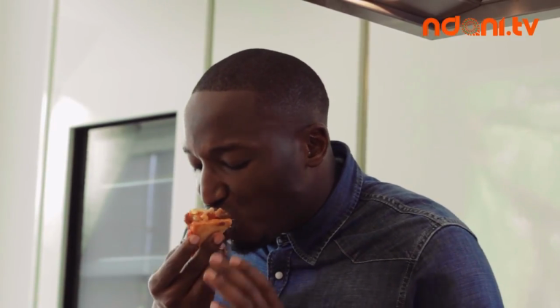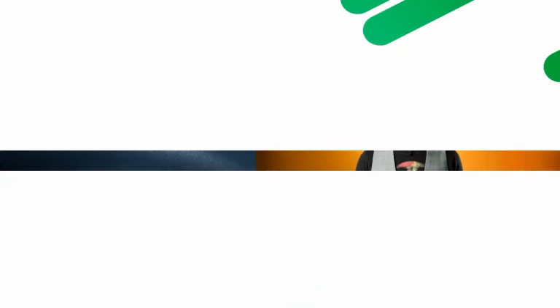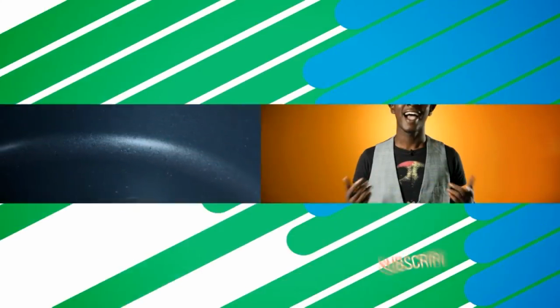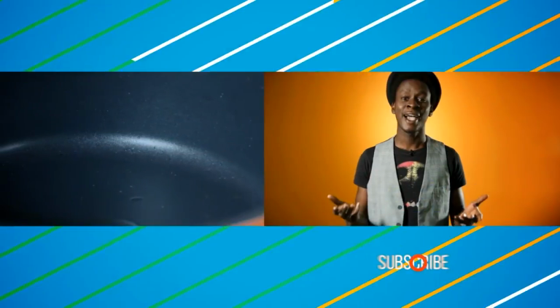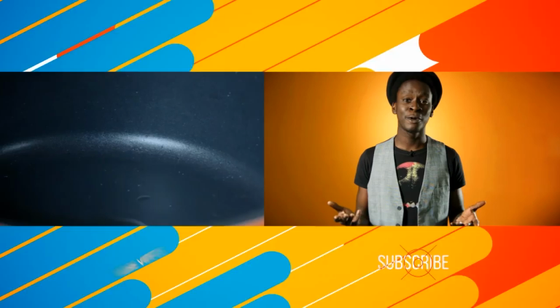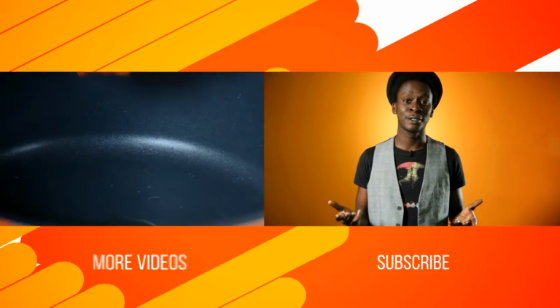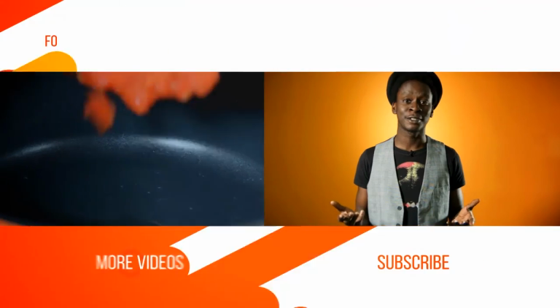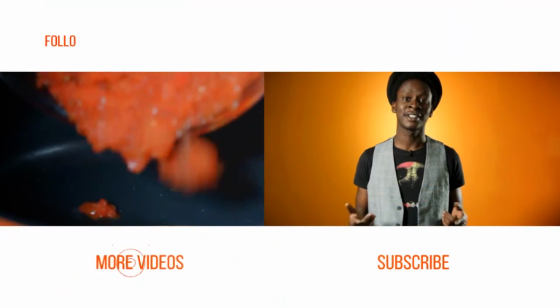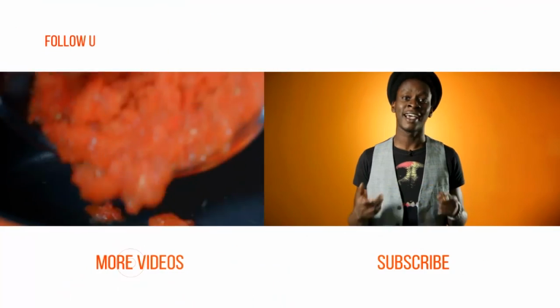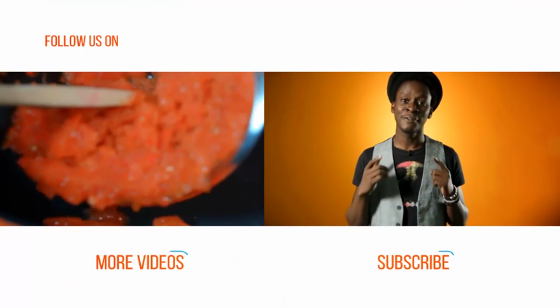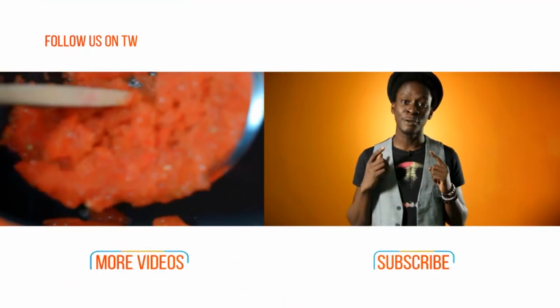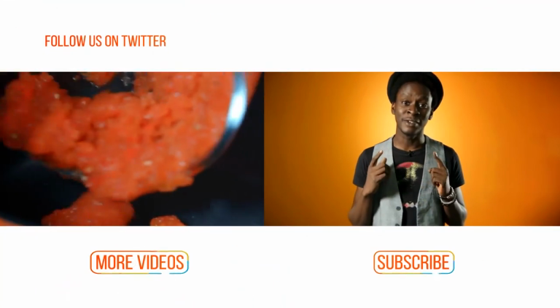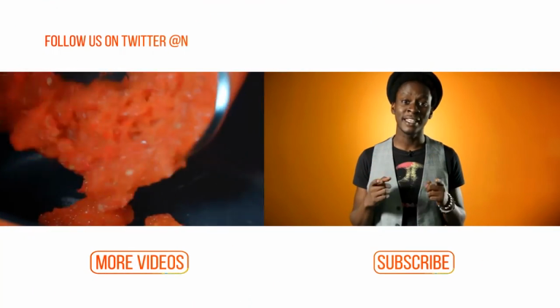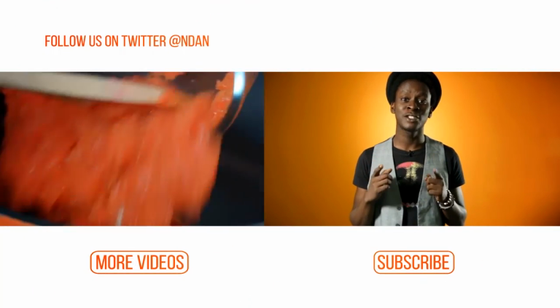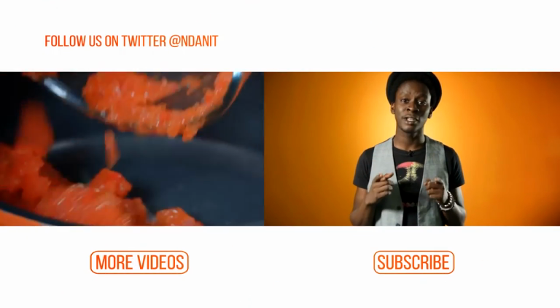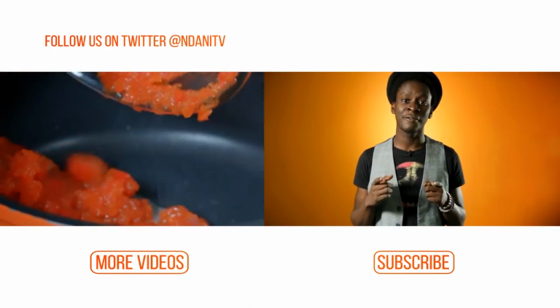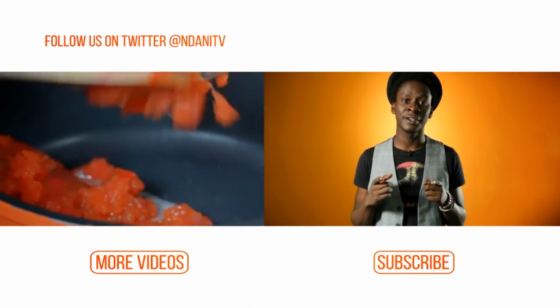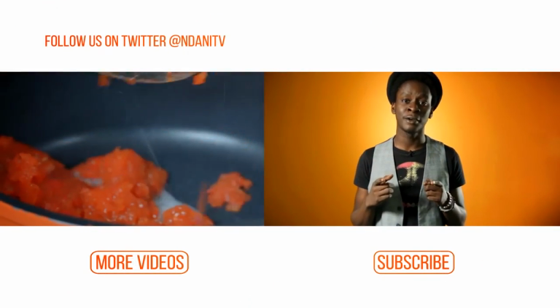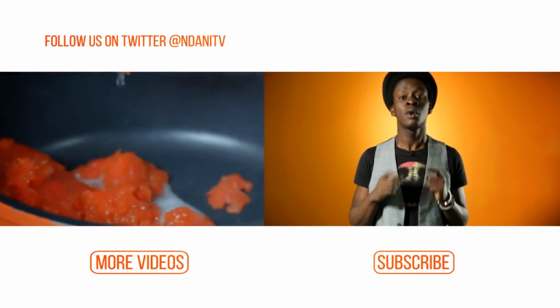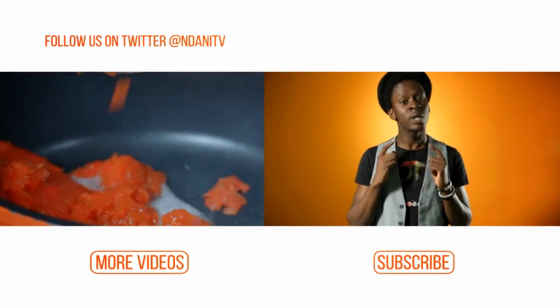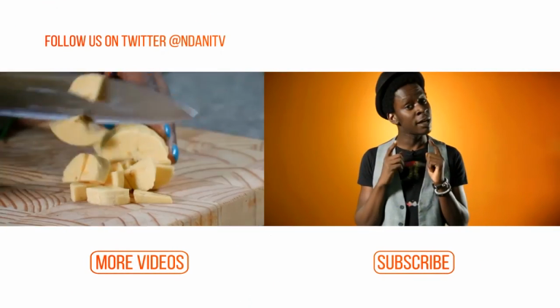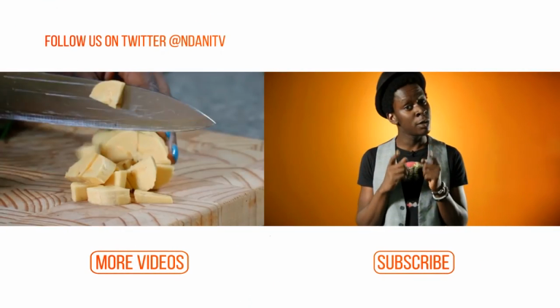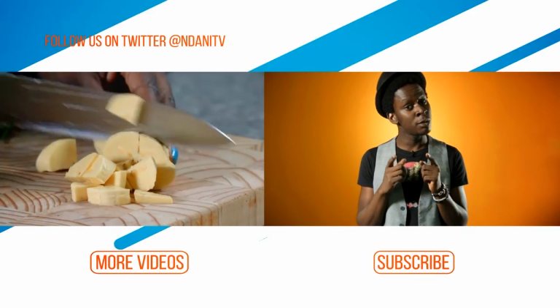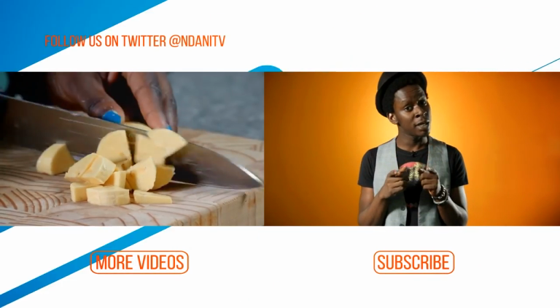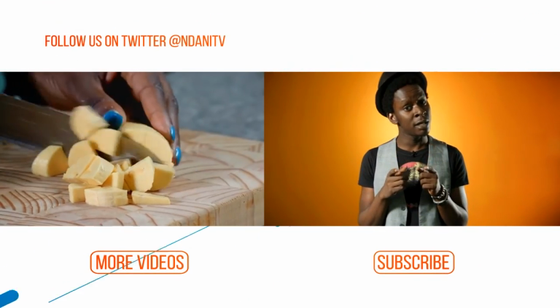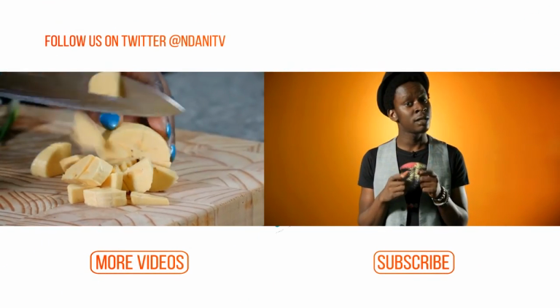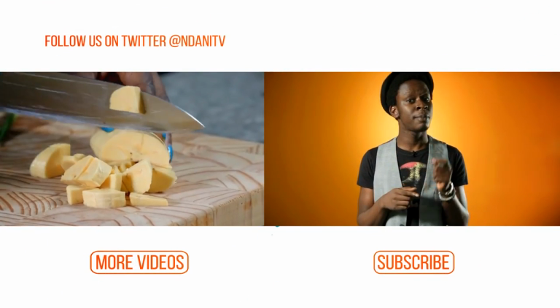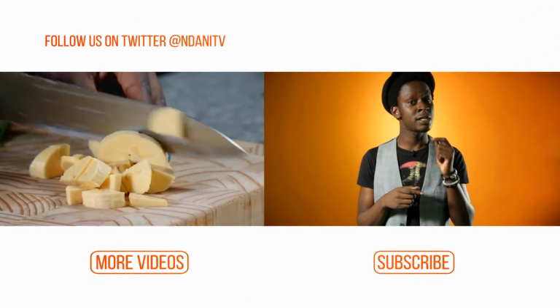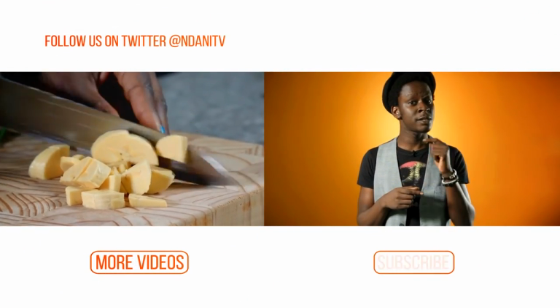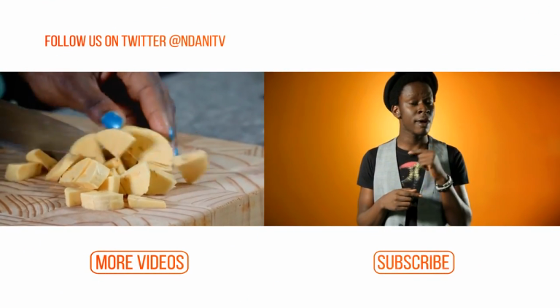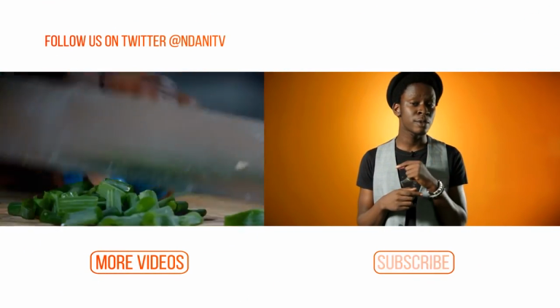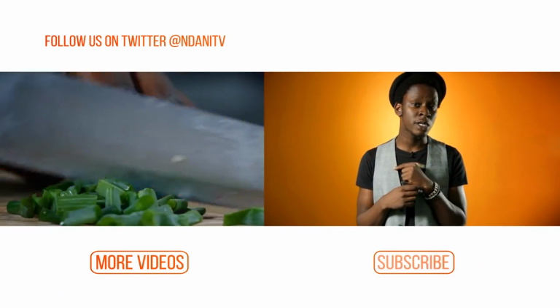Hi, I'm Onos, and if you did enjoy that video — which I know you did — you better subscribe to our channel. You can watch more videos too. Thank you.